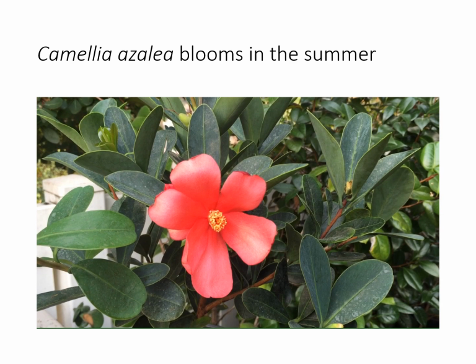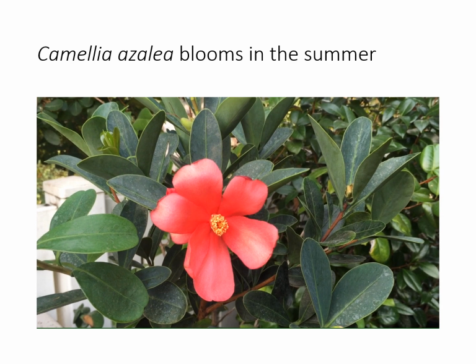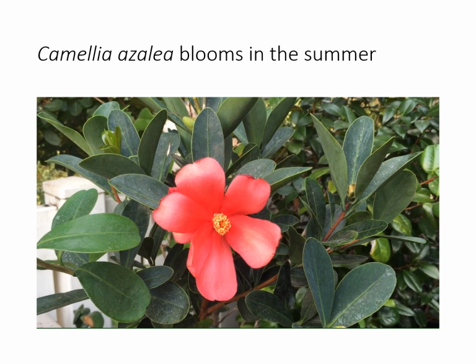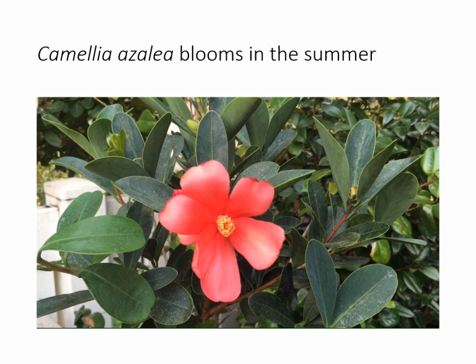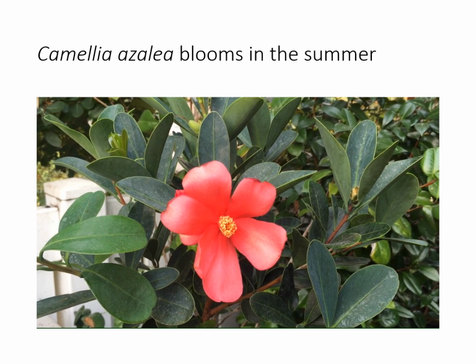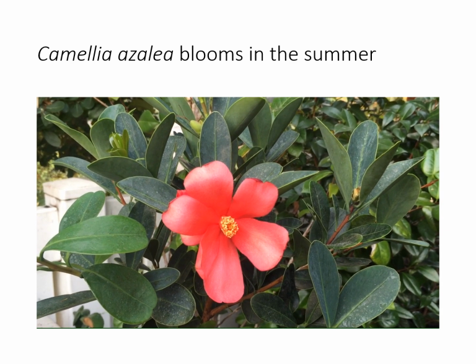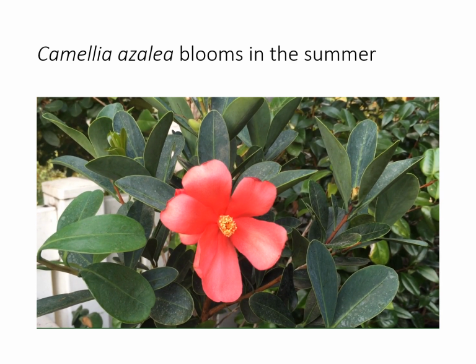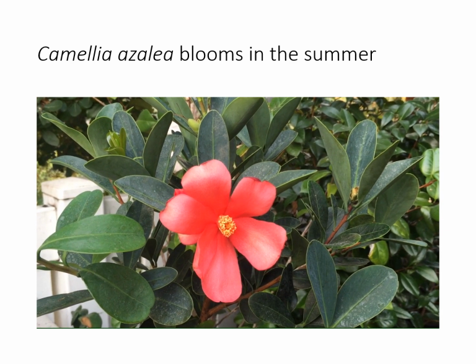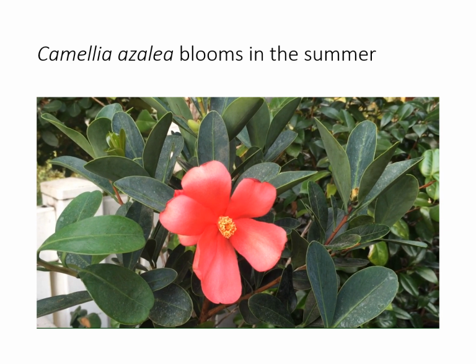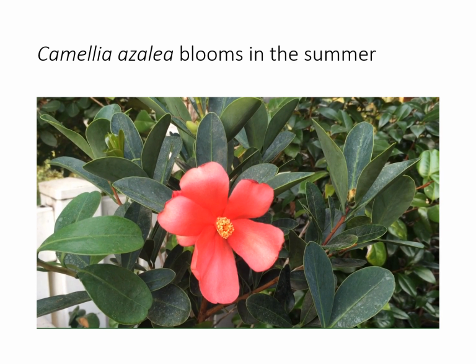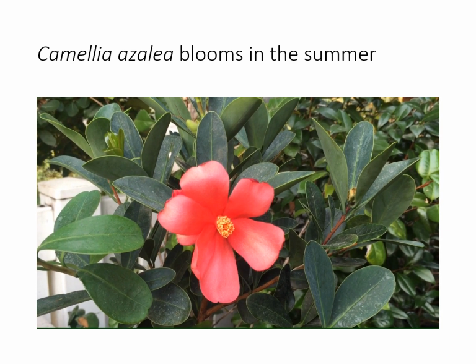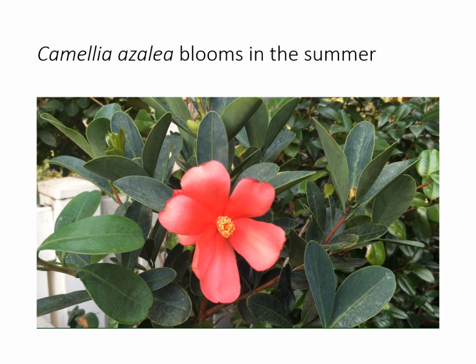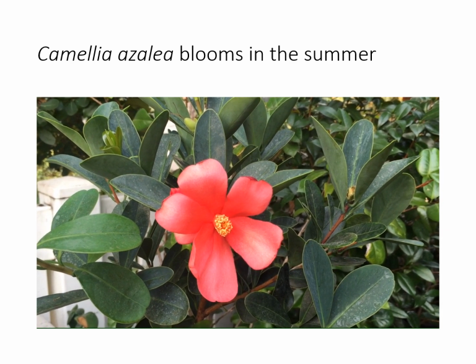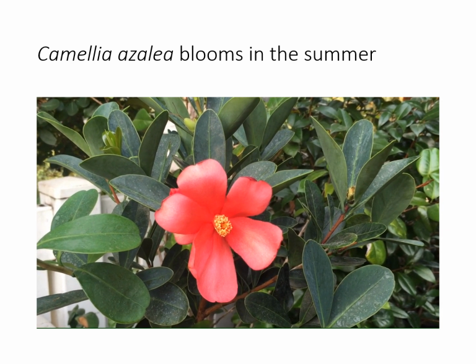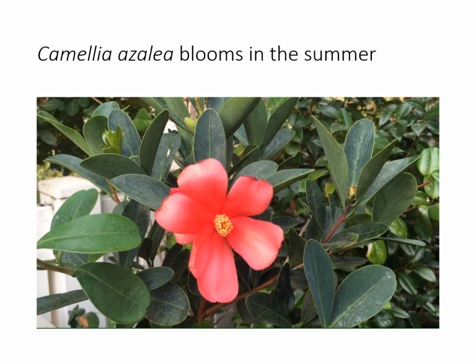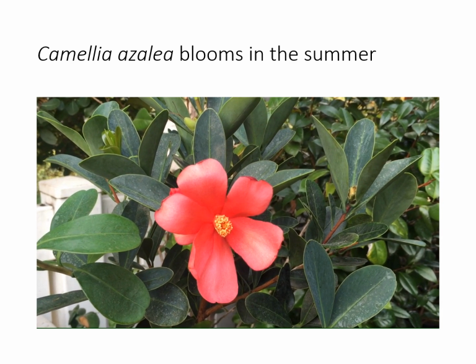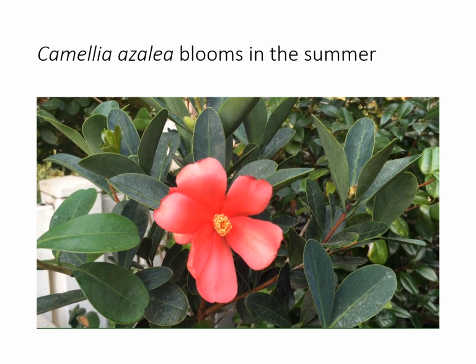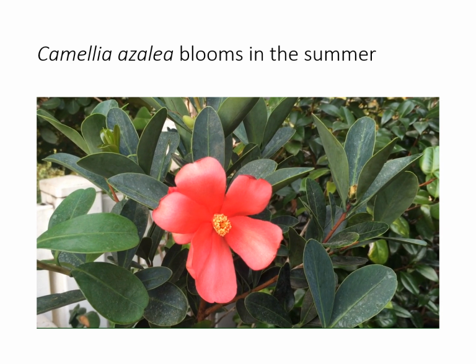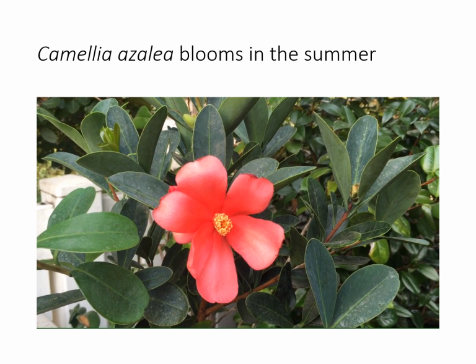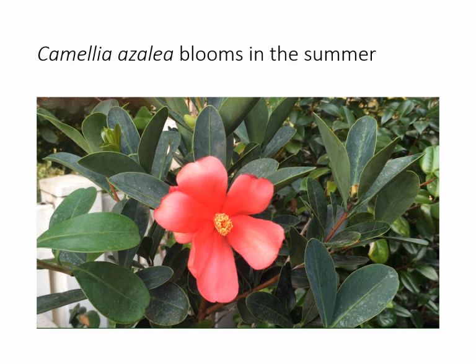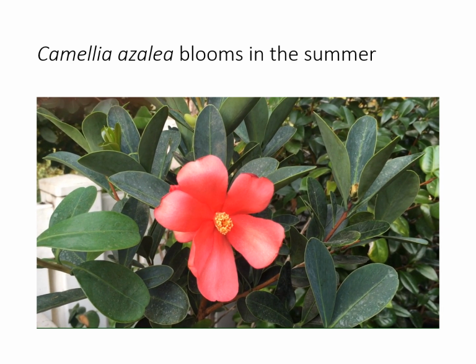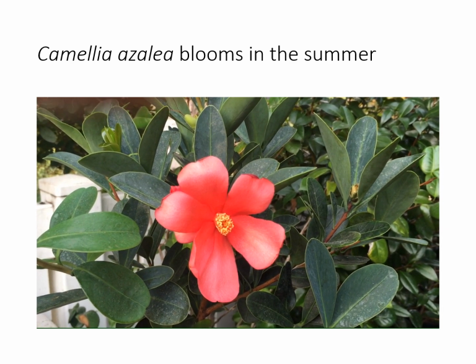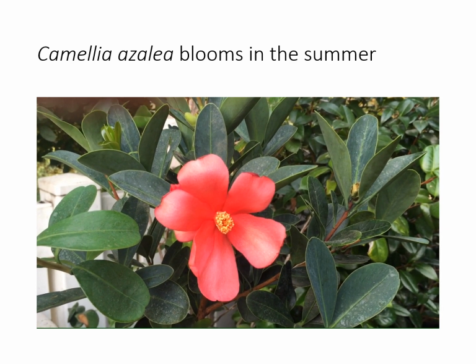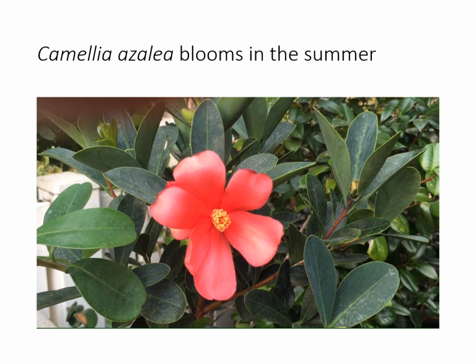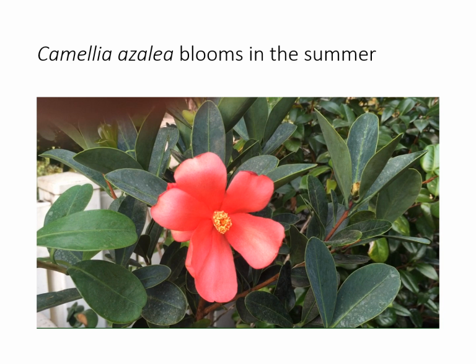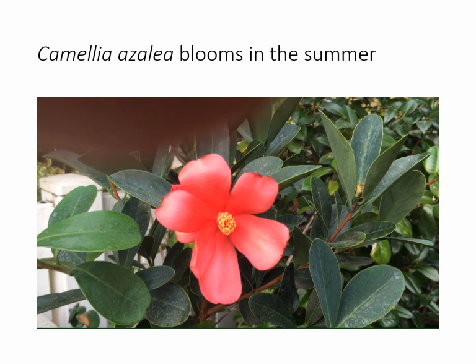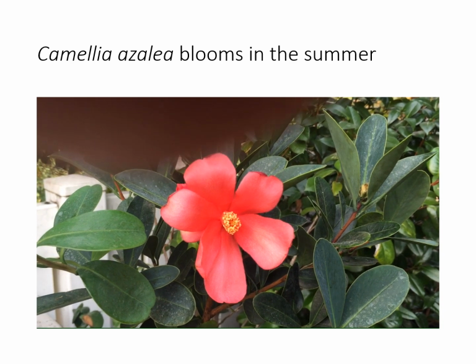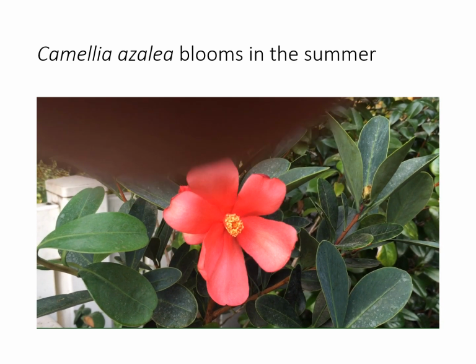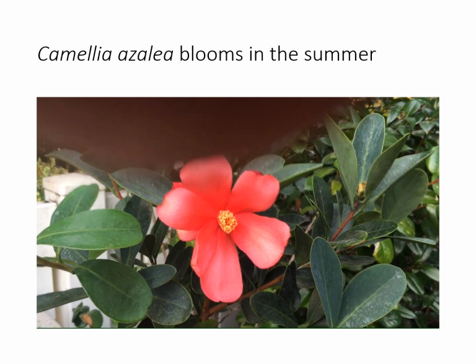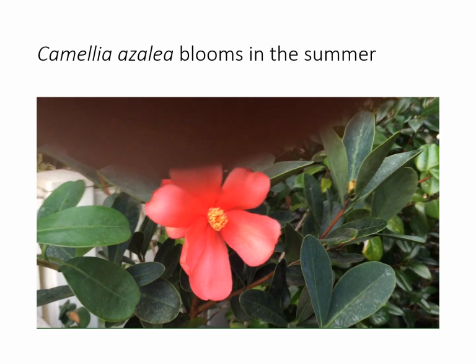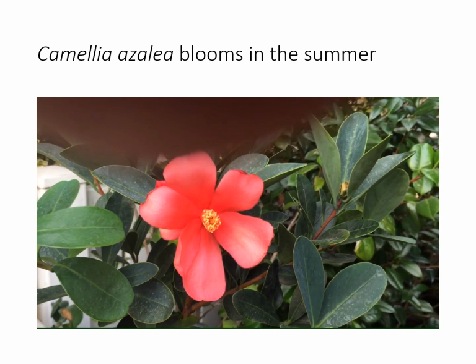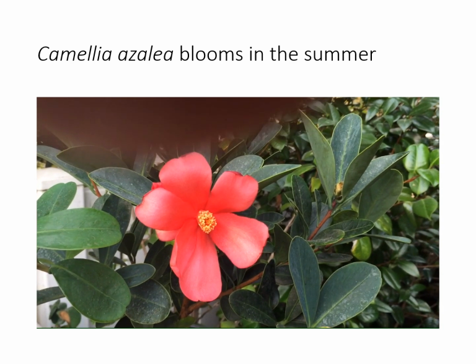For me it's March into the end of October, maybe November, then it does not bloom during the winter.